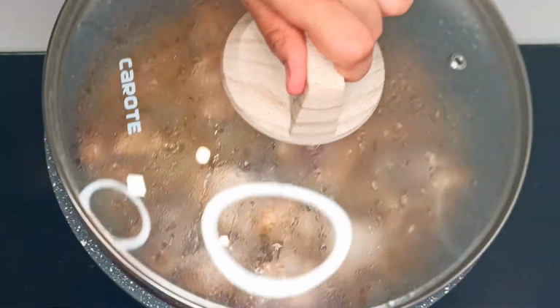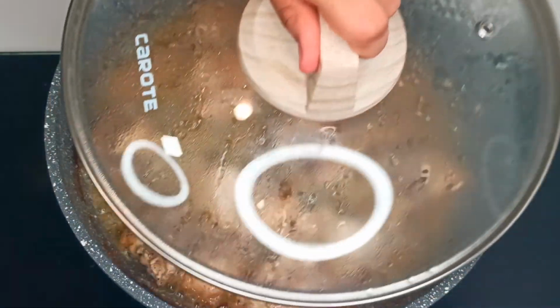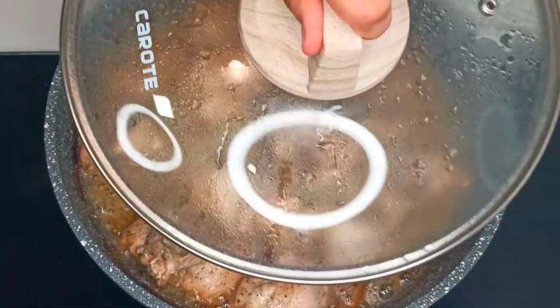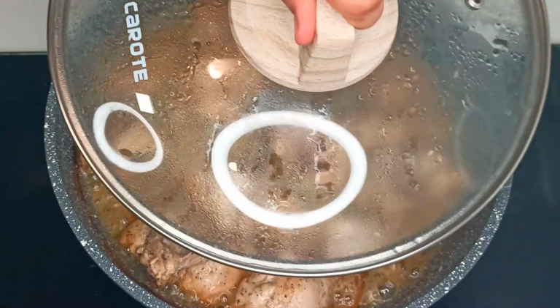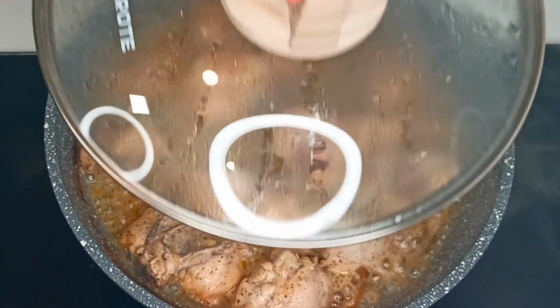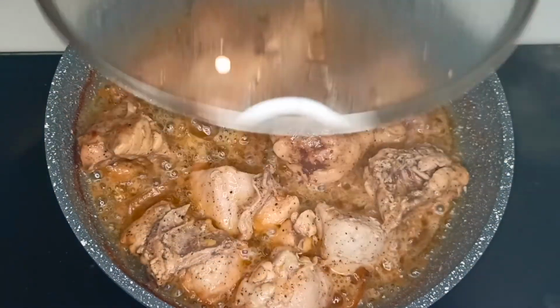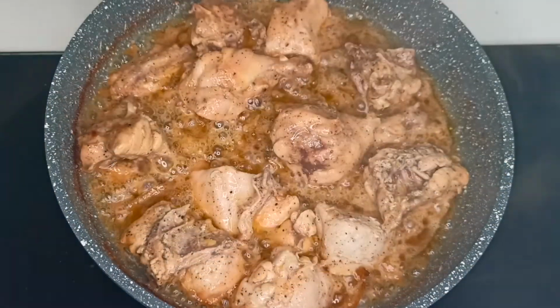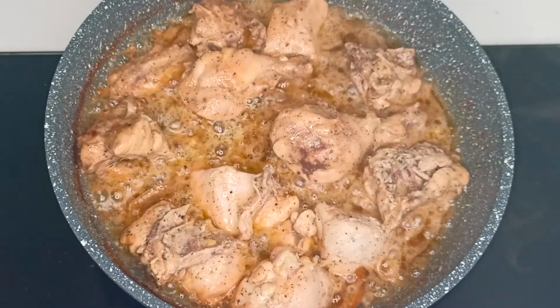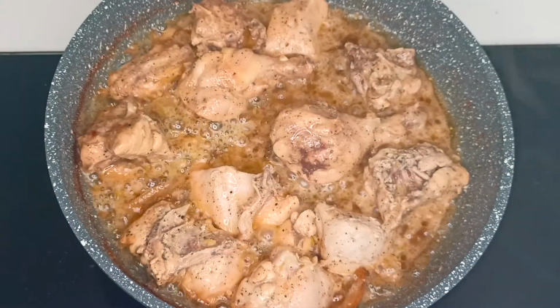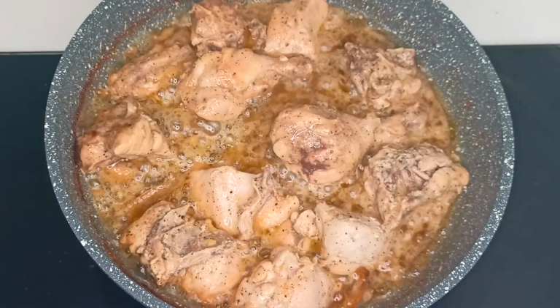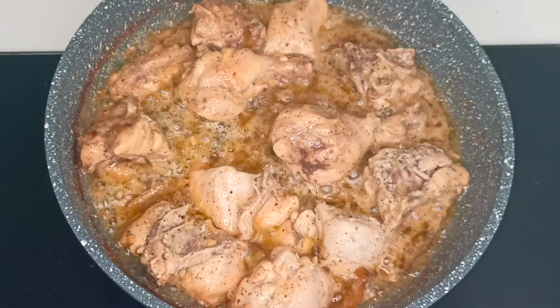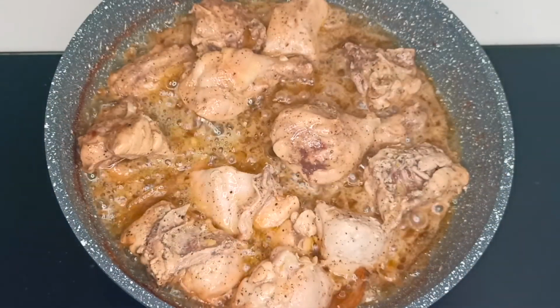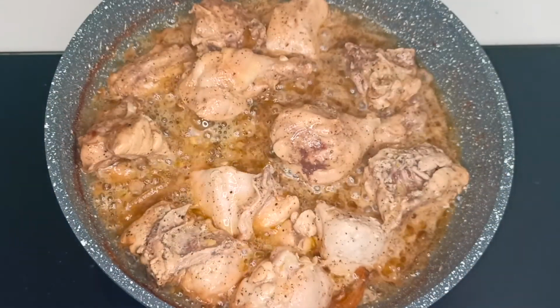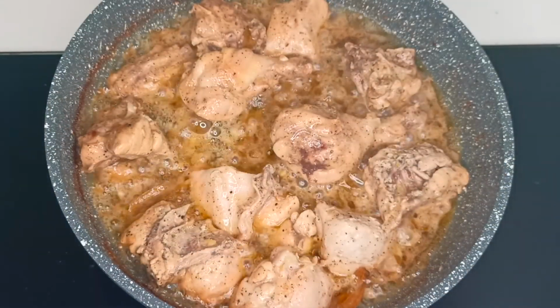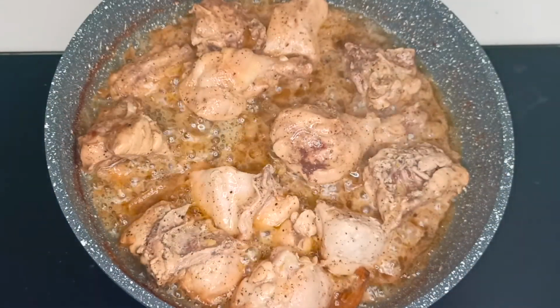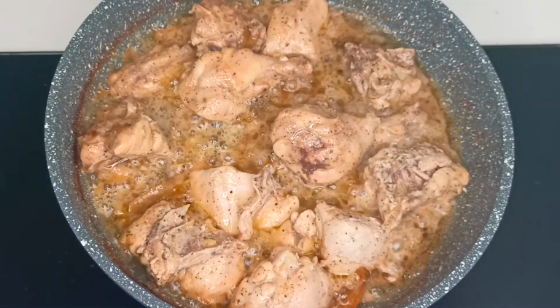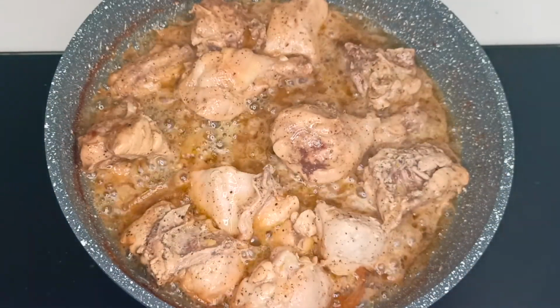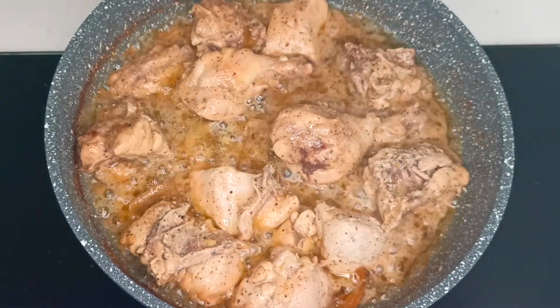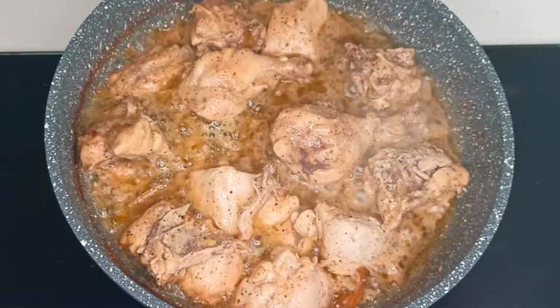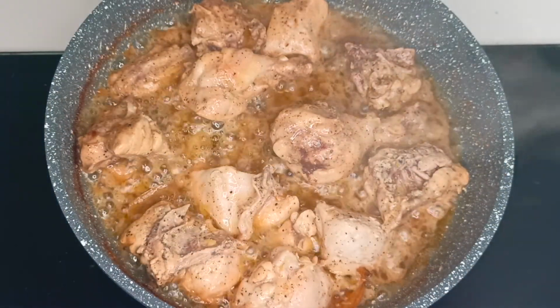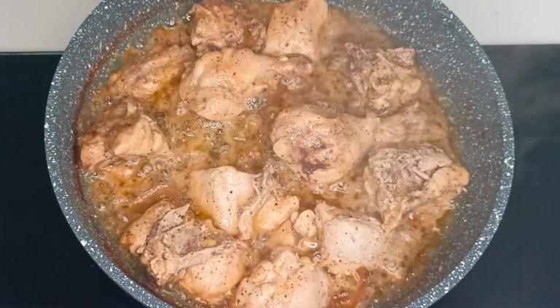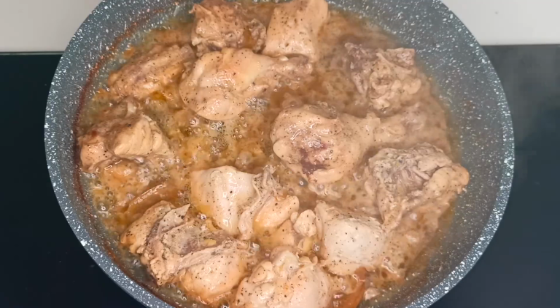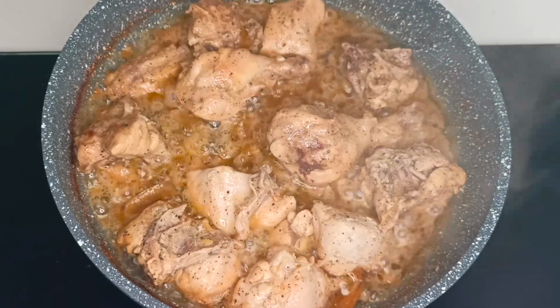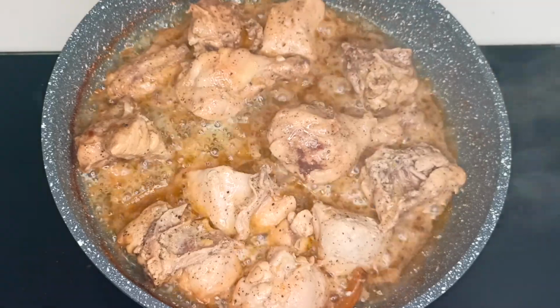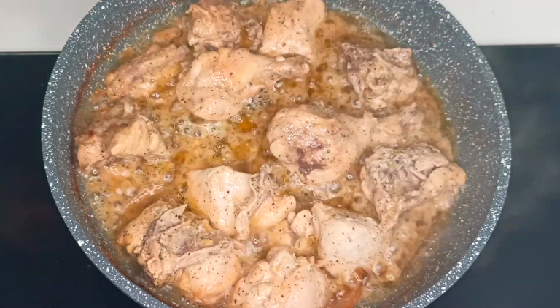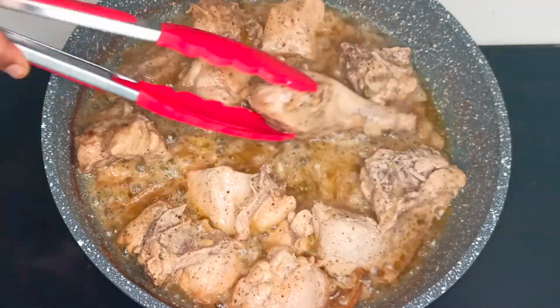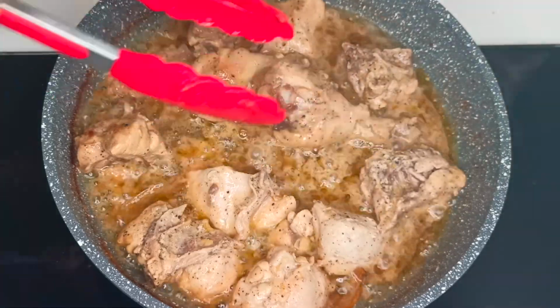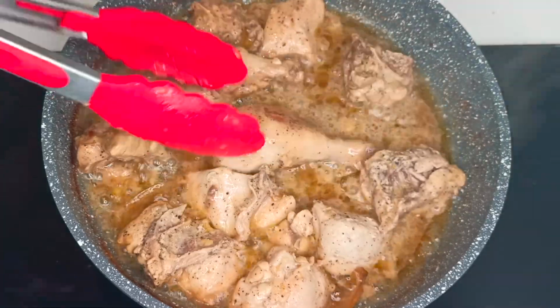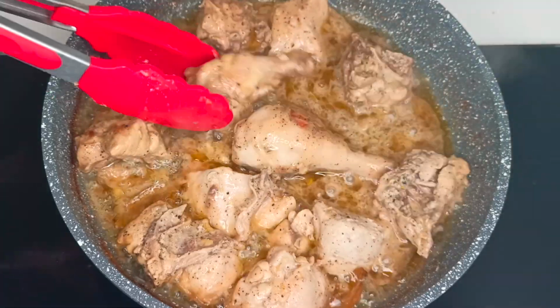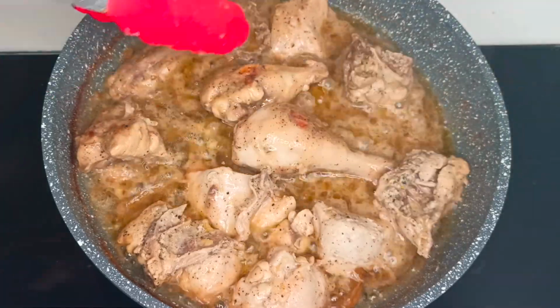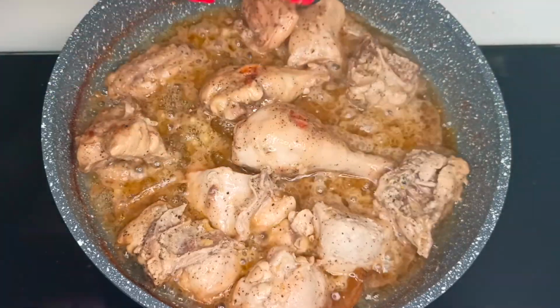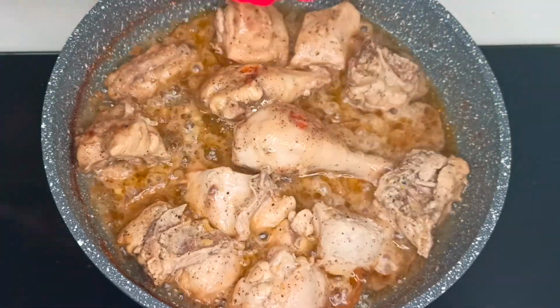Flip and fry them occasionally. Now the moisture from the curd is gone. We will fry the chicken until it is completely cooked.